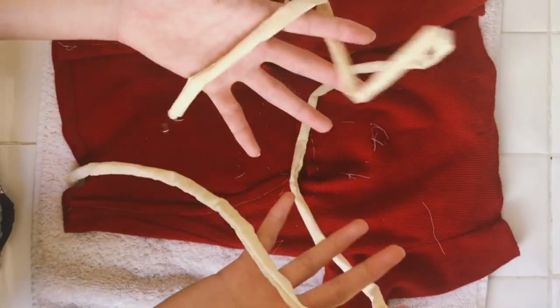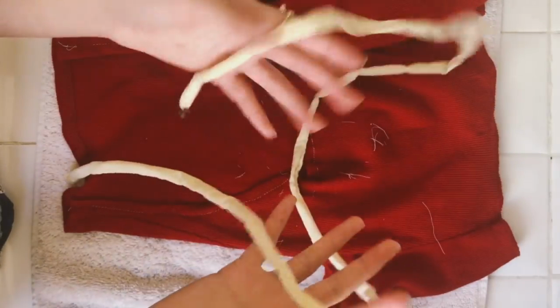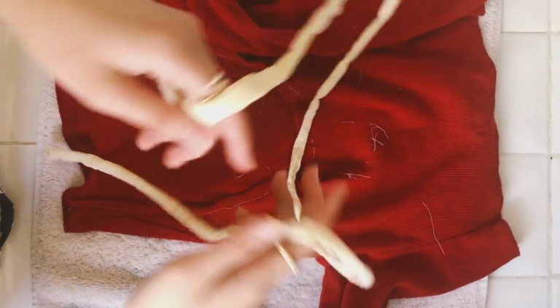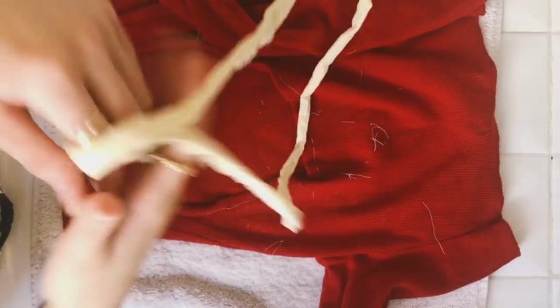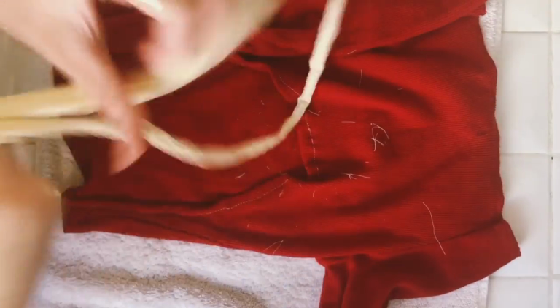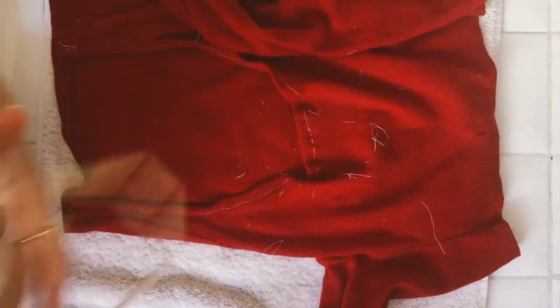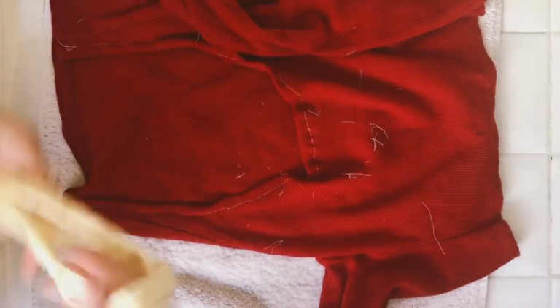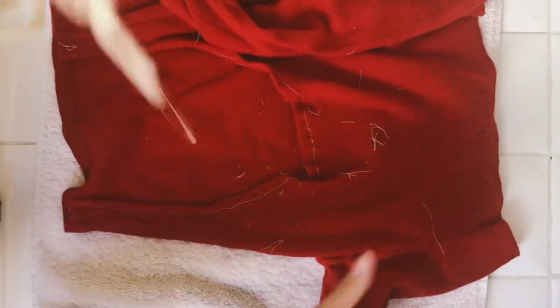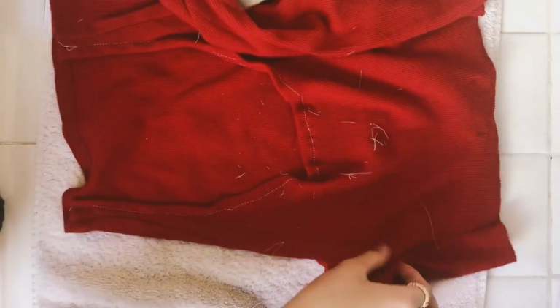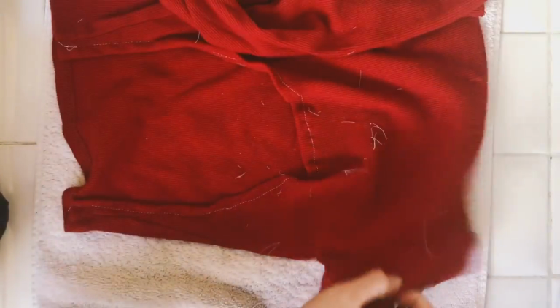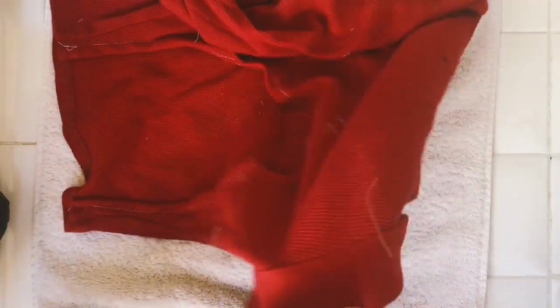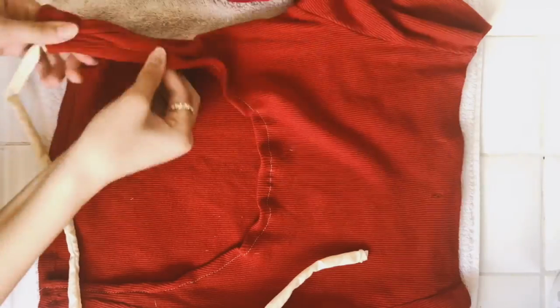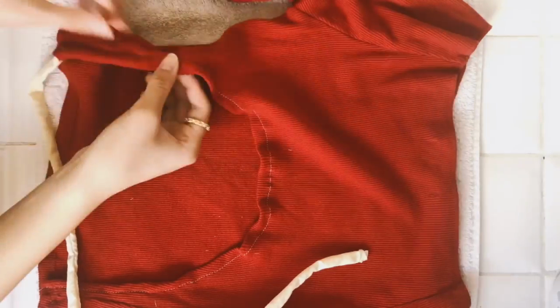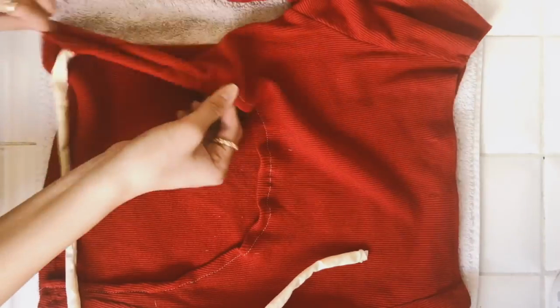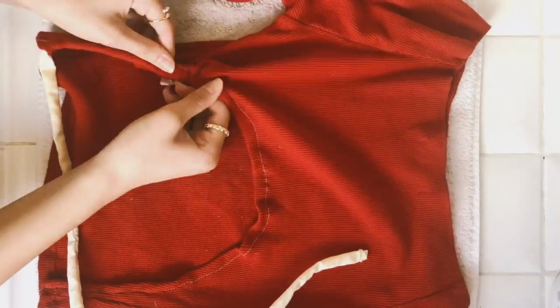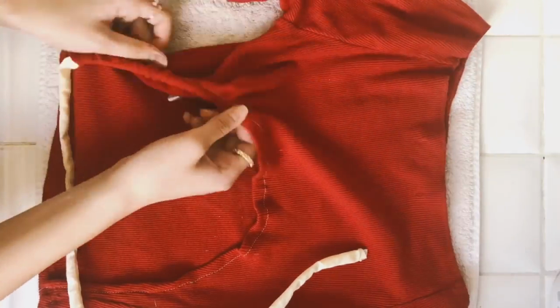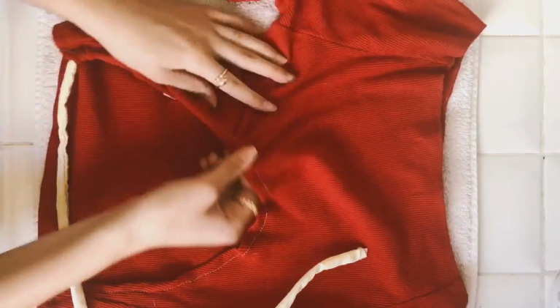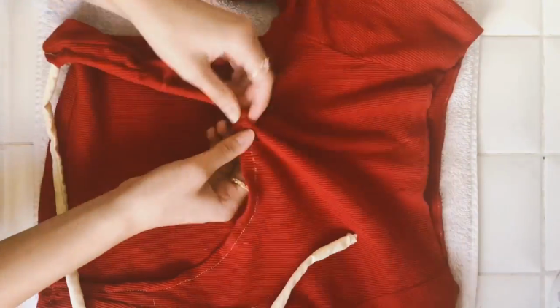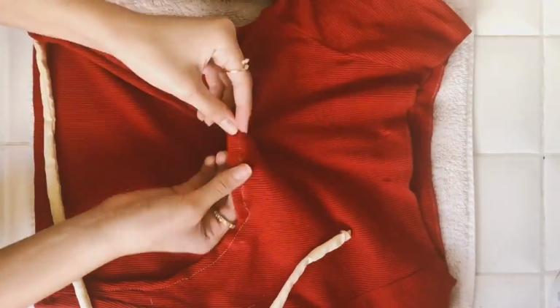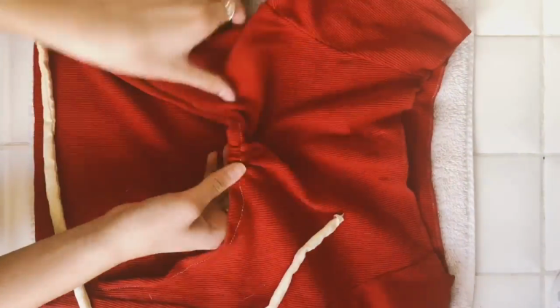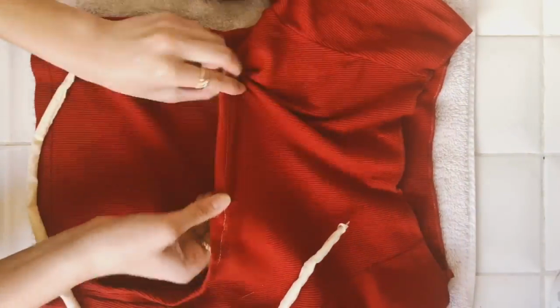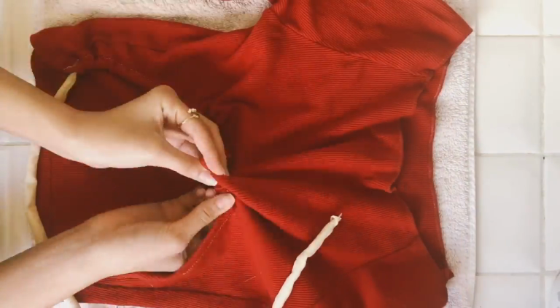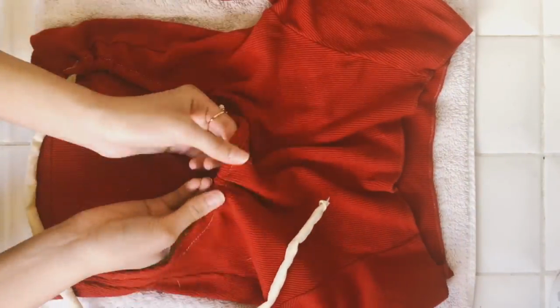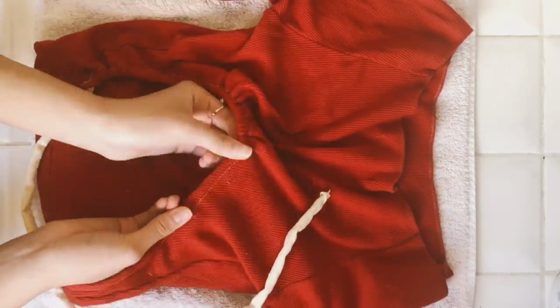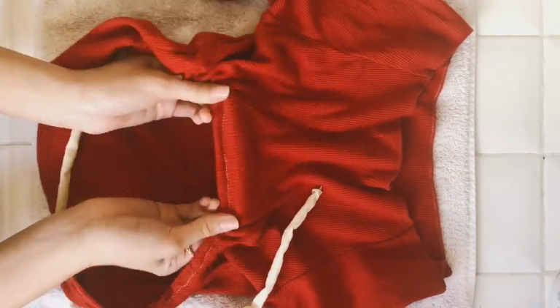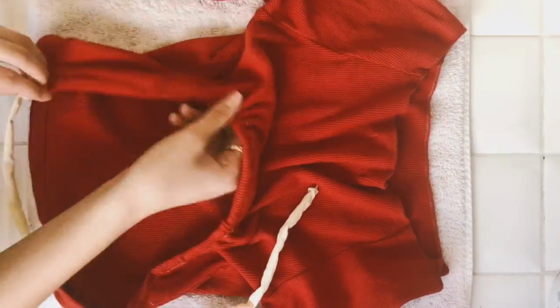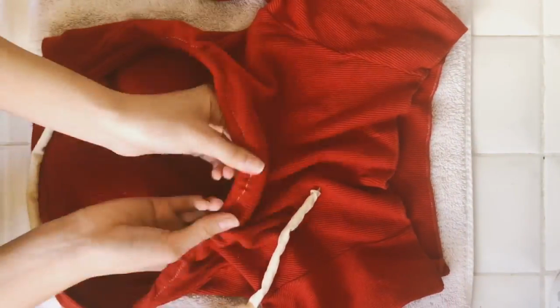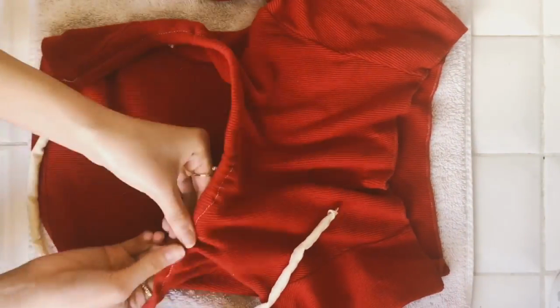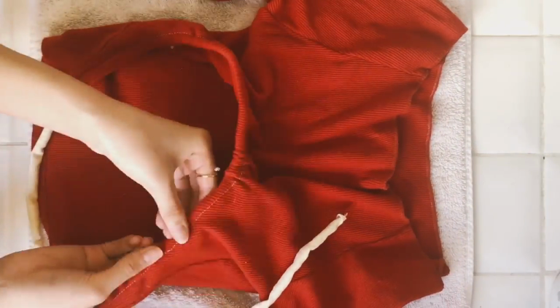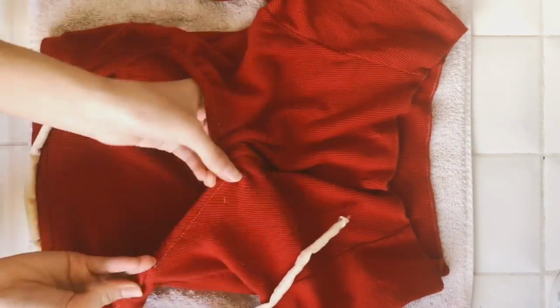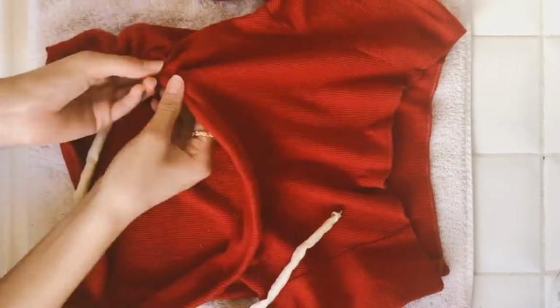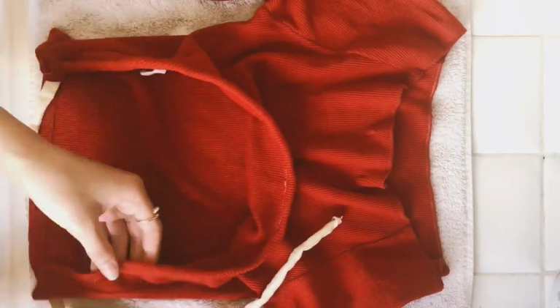Now all I'm going to do is feed that string through the shirt, and you're done.